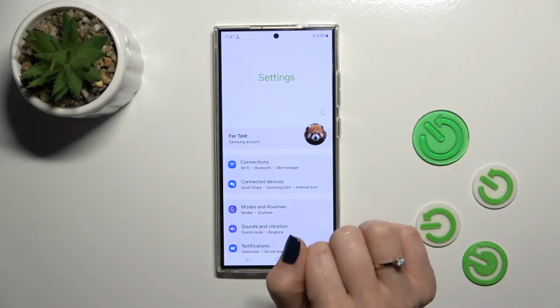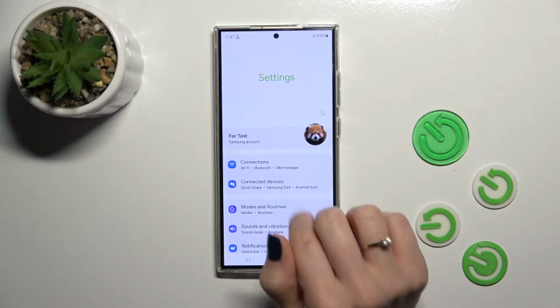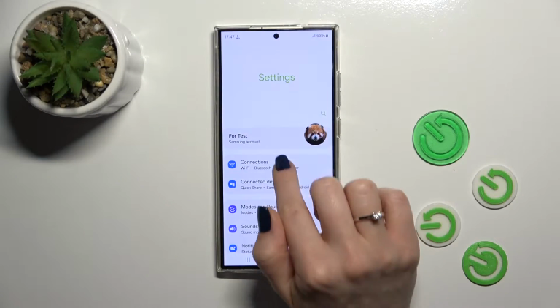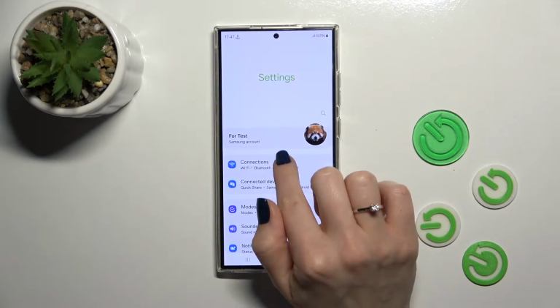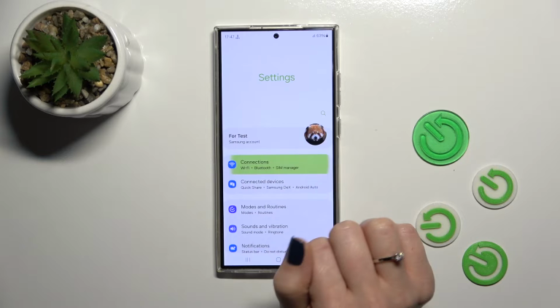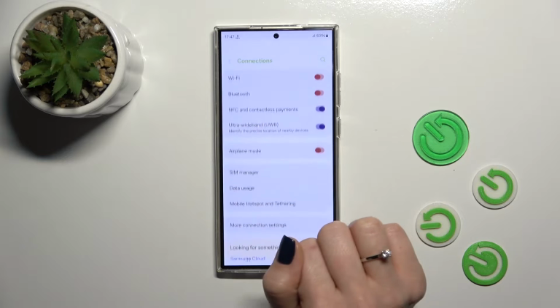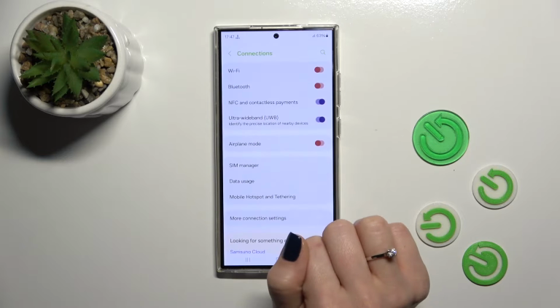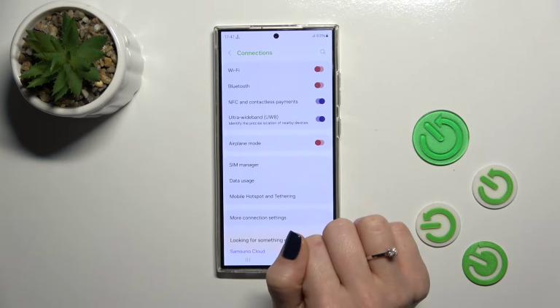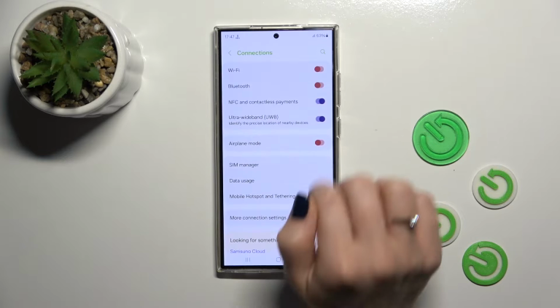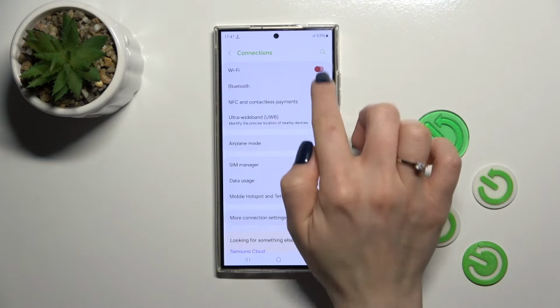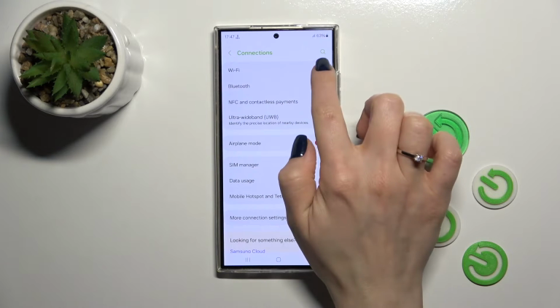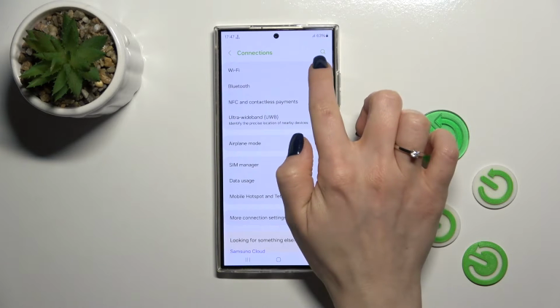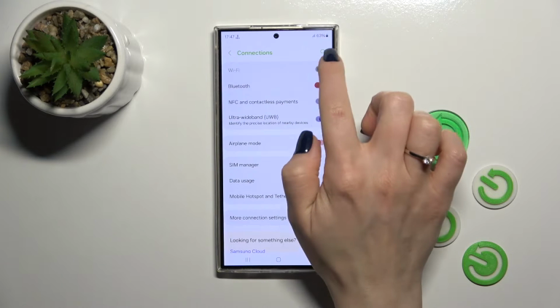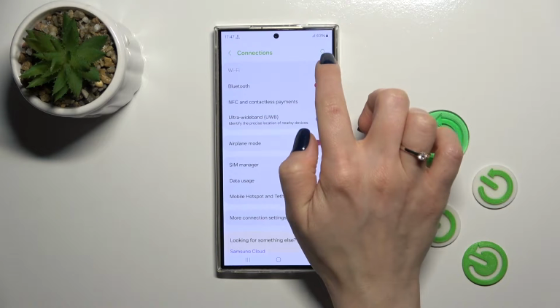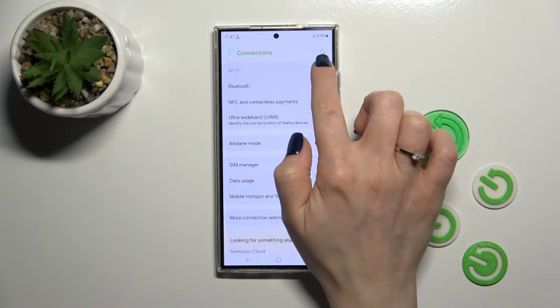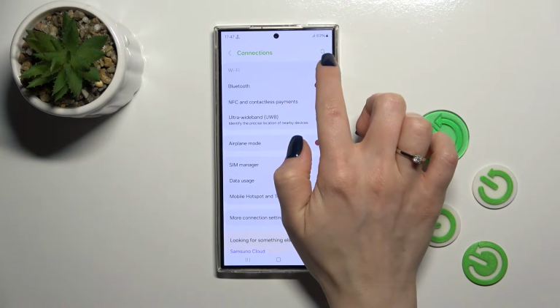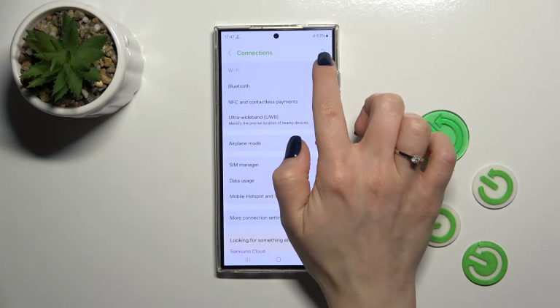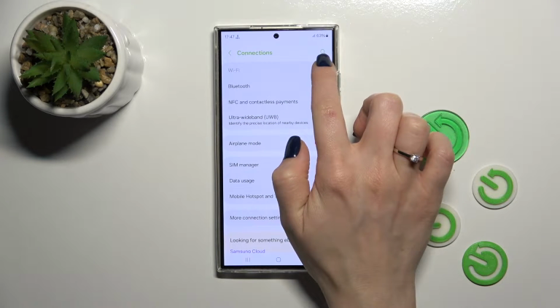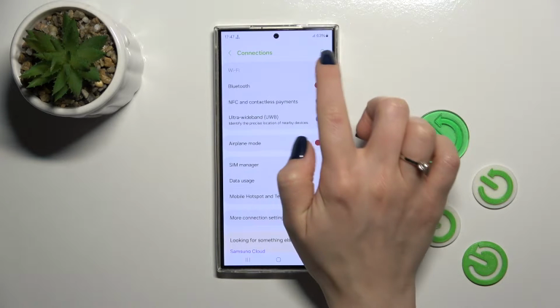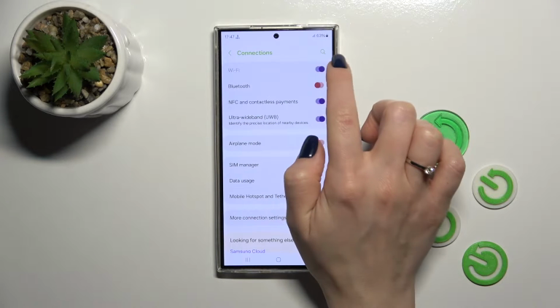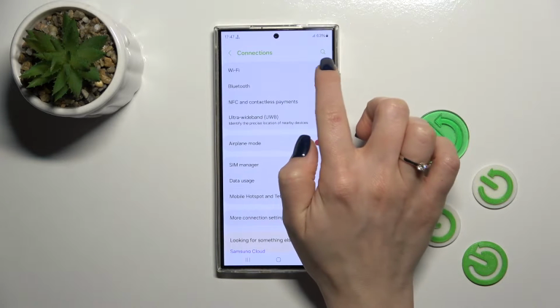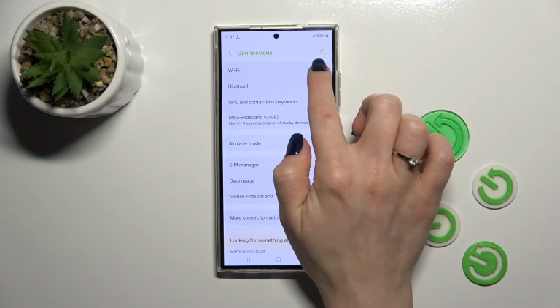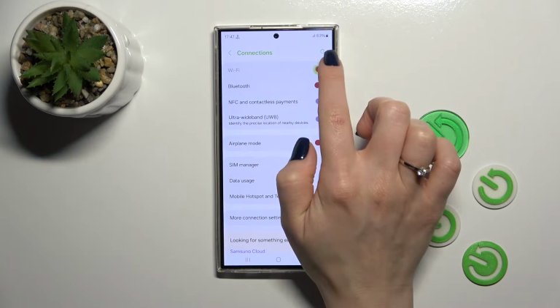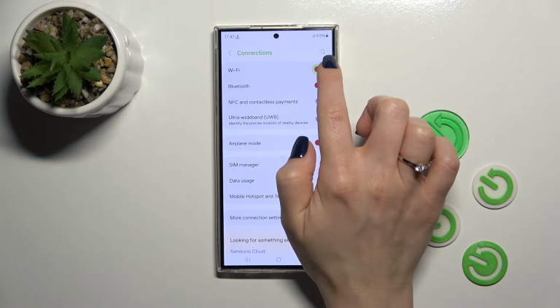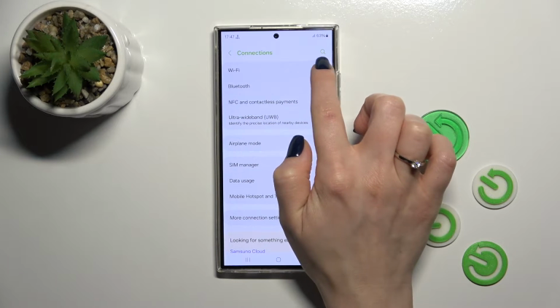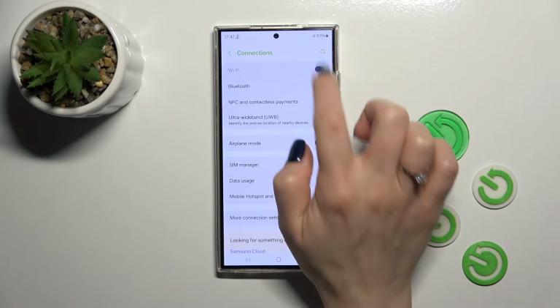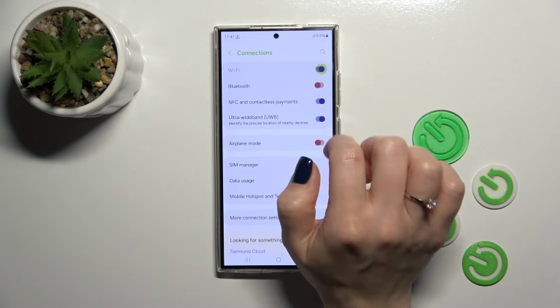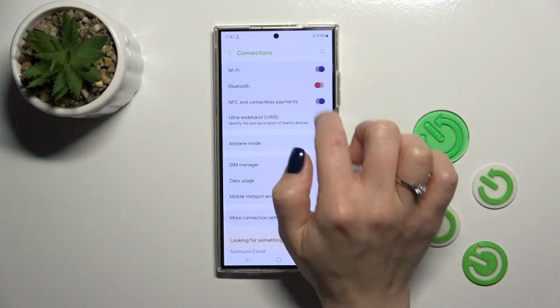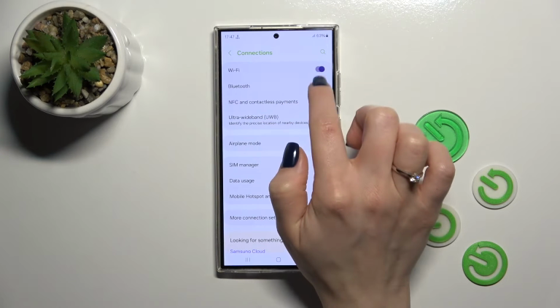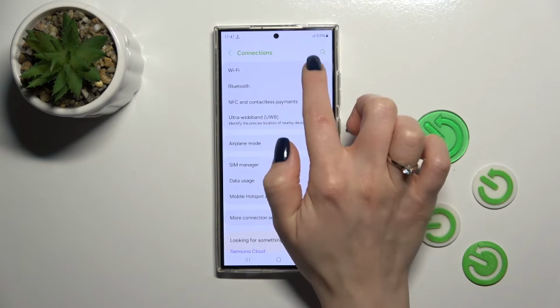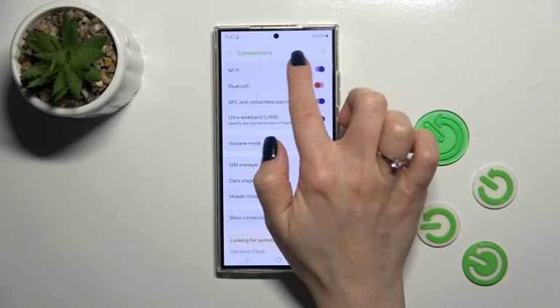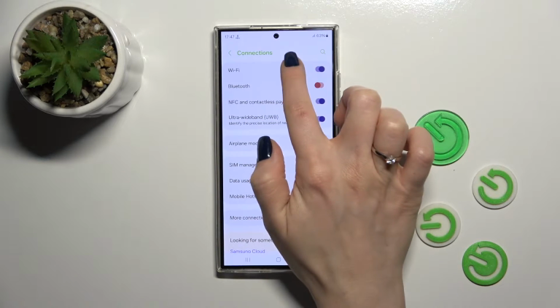Open the settings and tap on connections. To activate Wi-Fi or to turn it off, click here on the switcher.